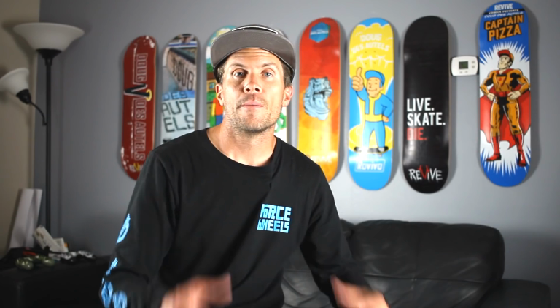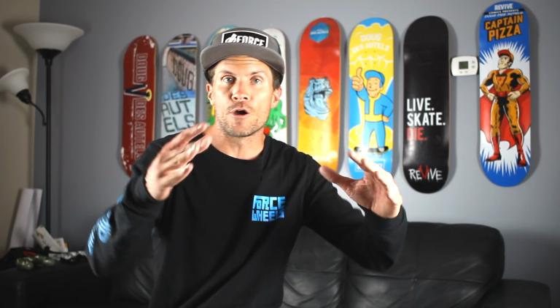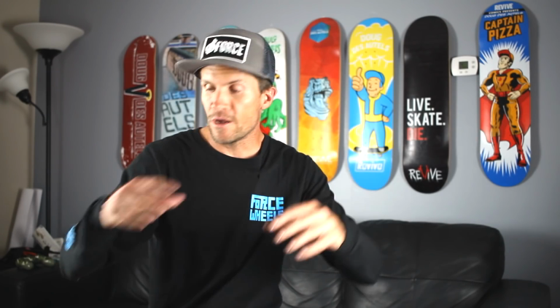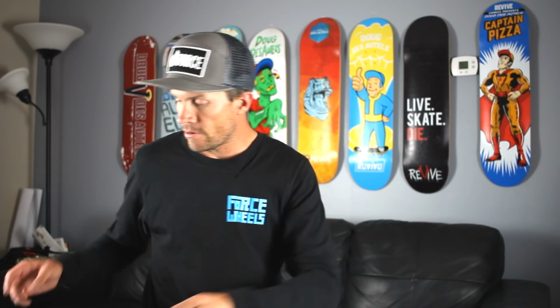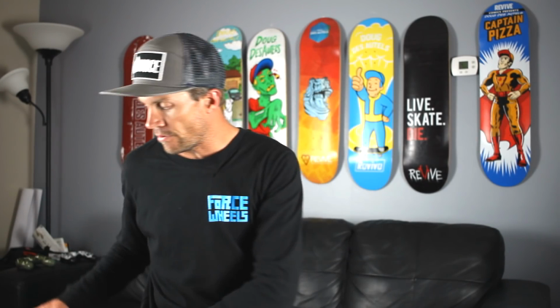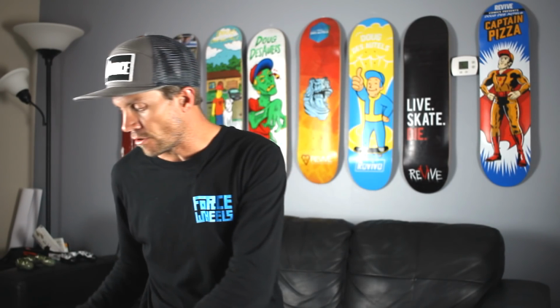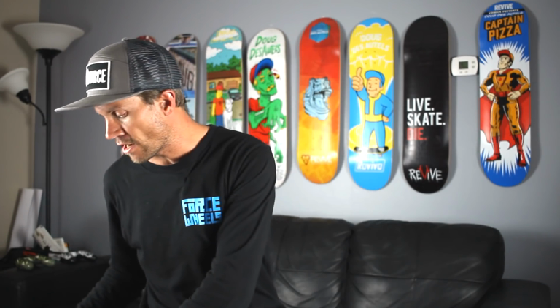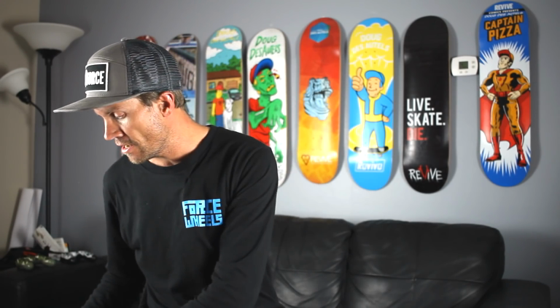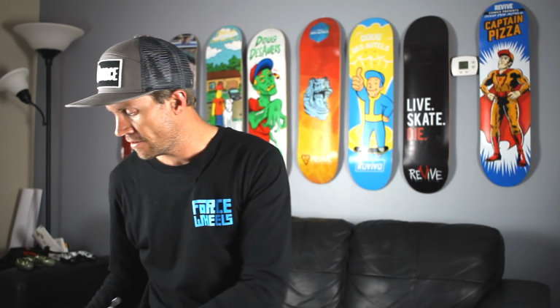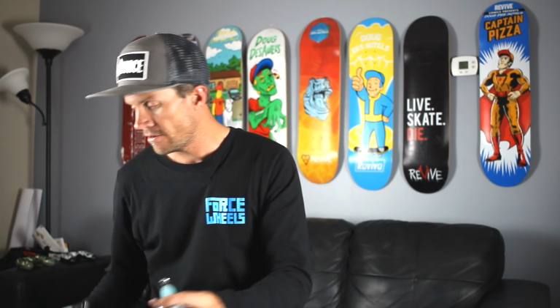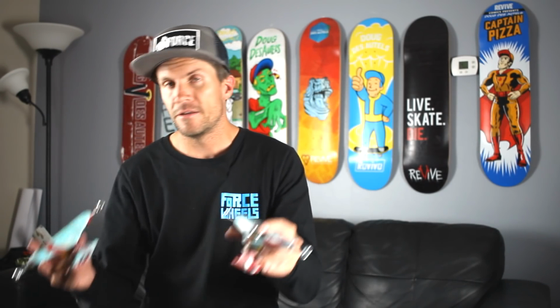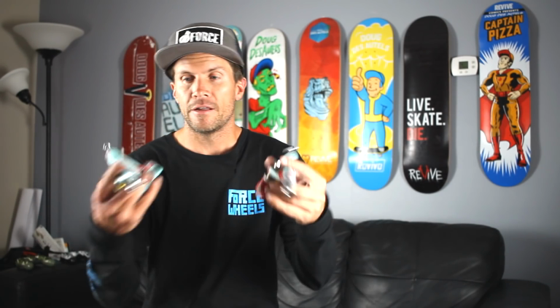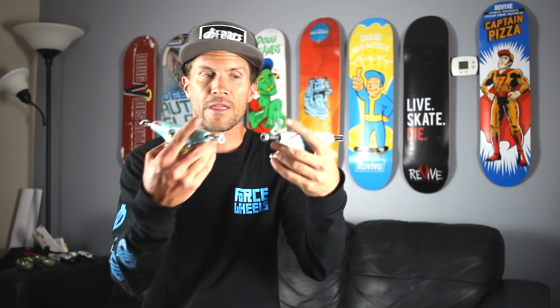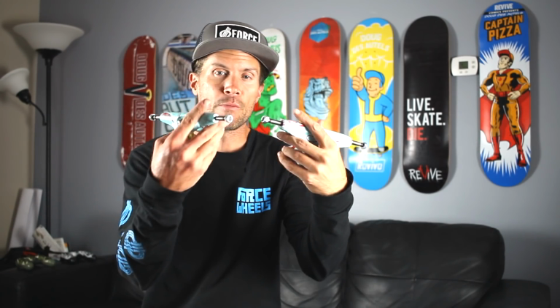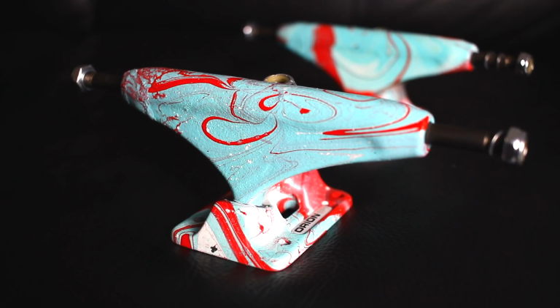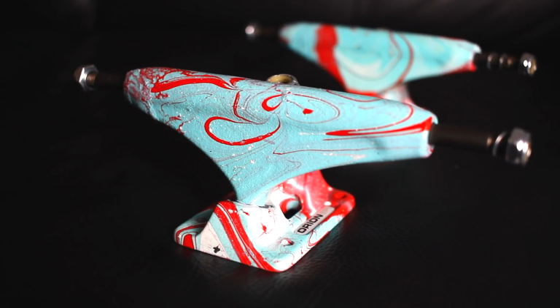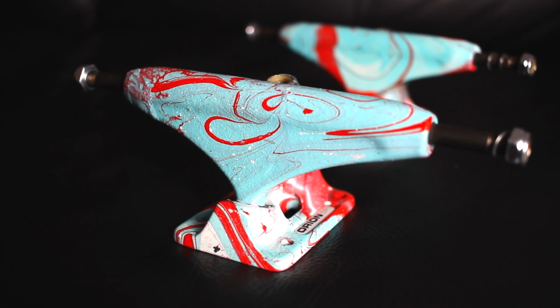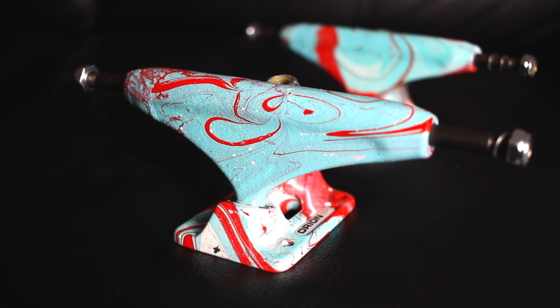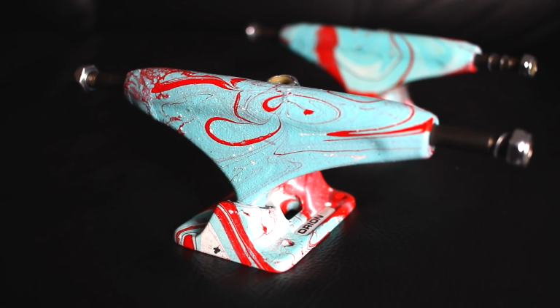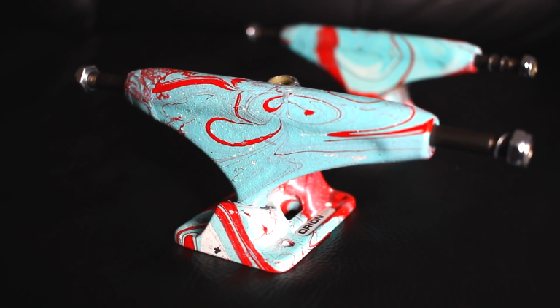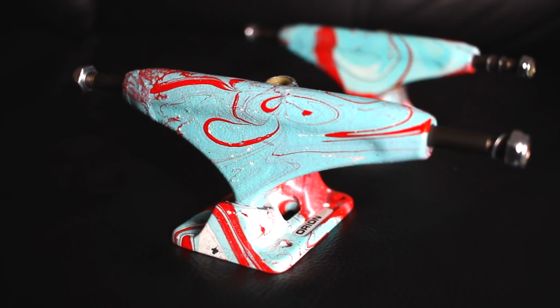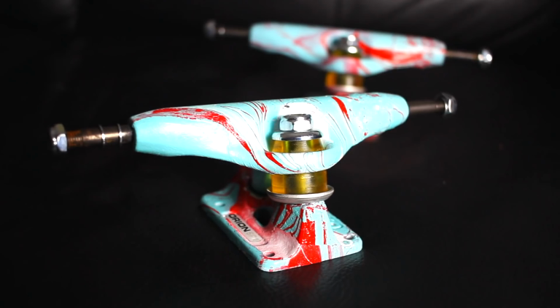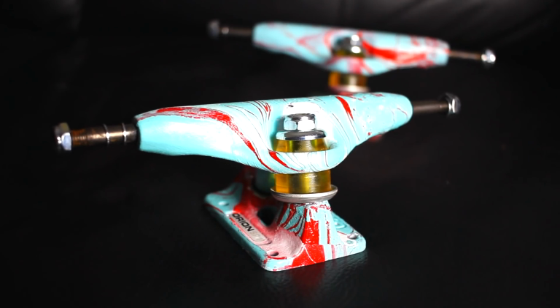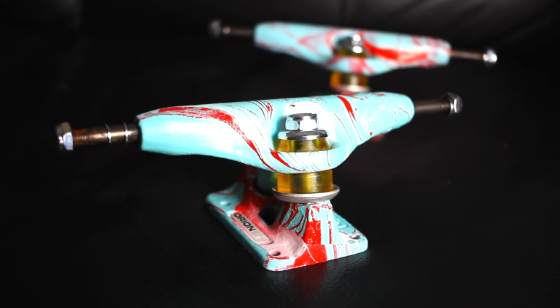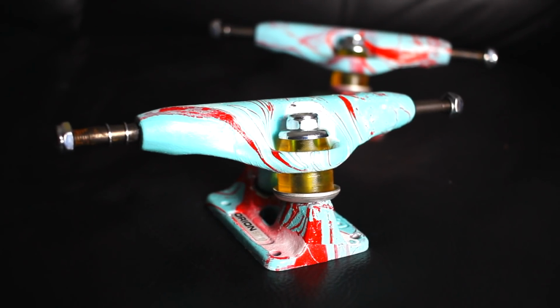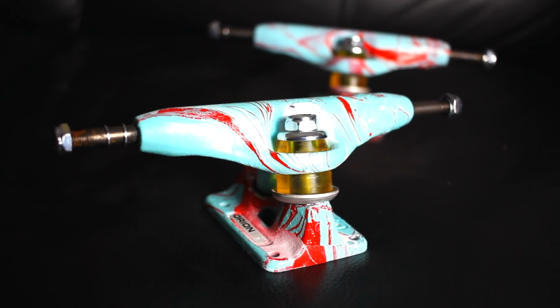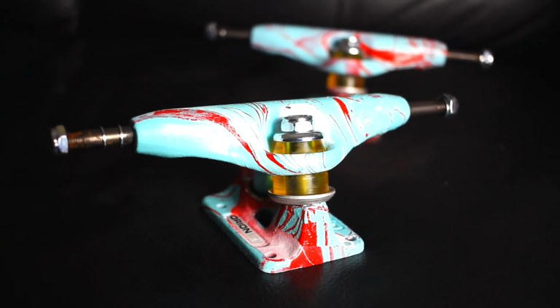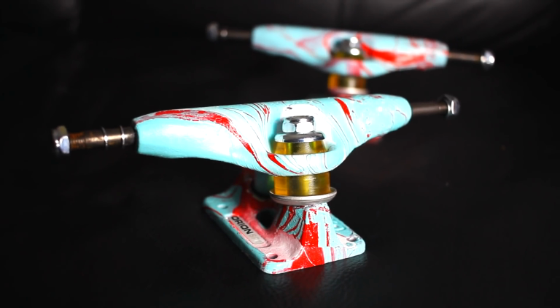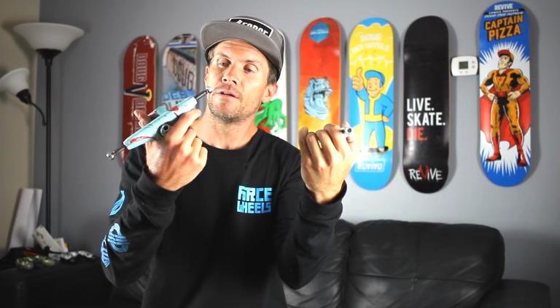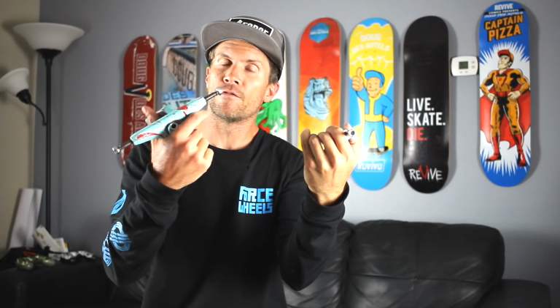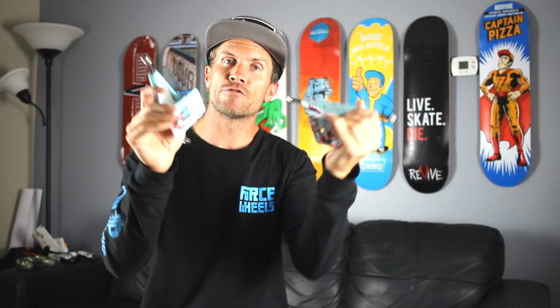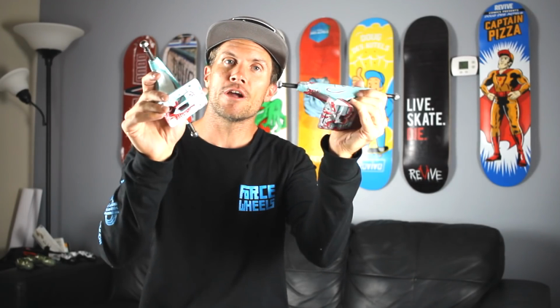Back home now — they're all dry. I think it came out pretty well for my first time. I really like how they came out, I'm hyped on it. First try!